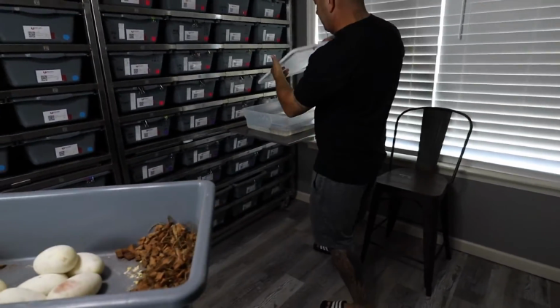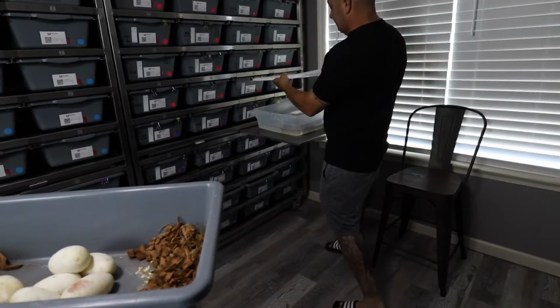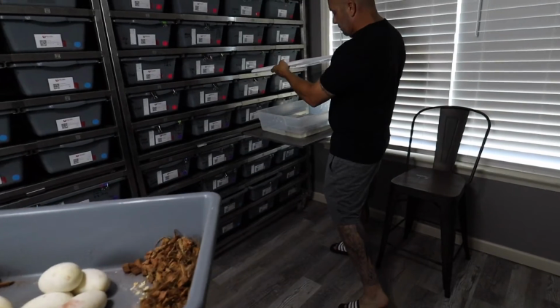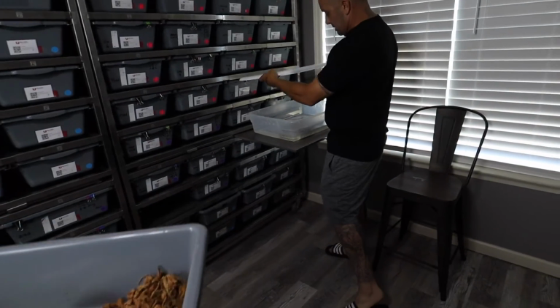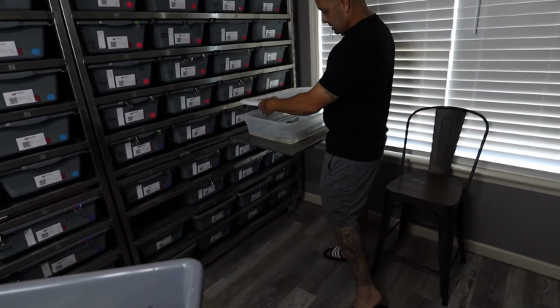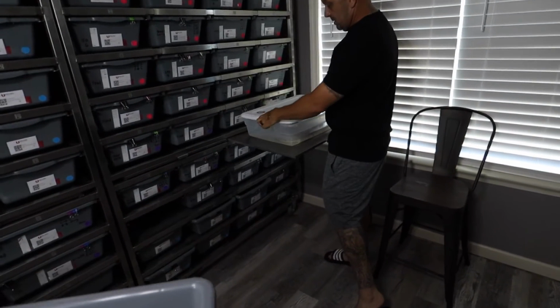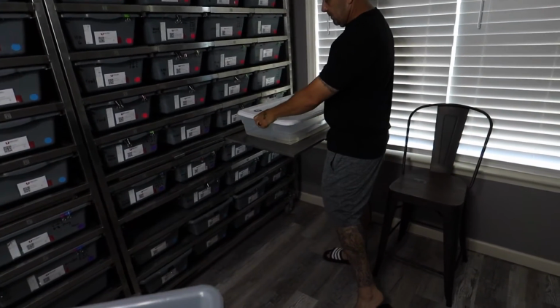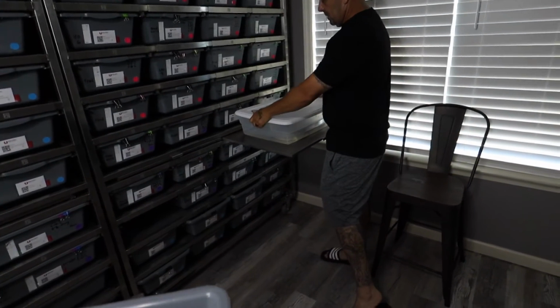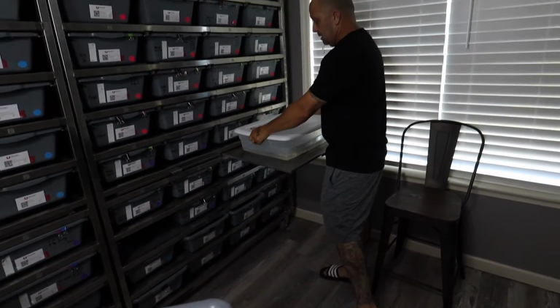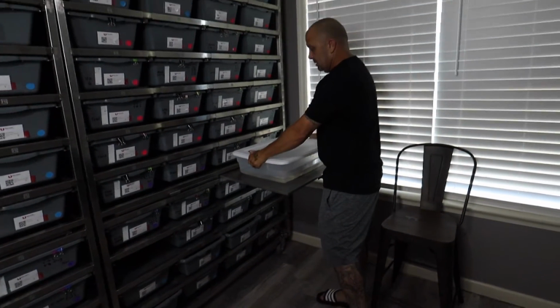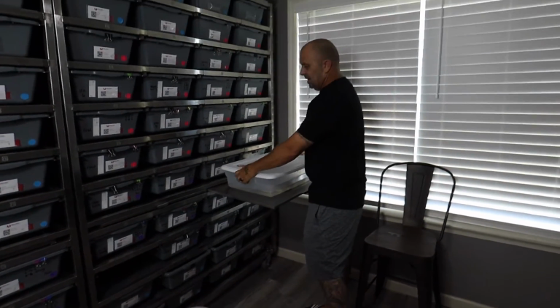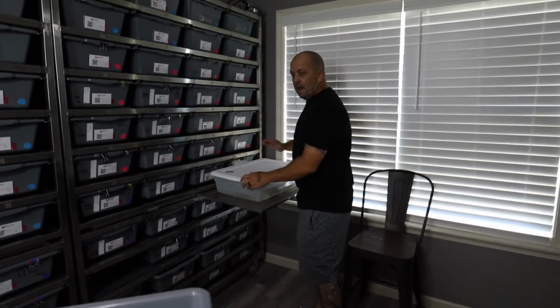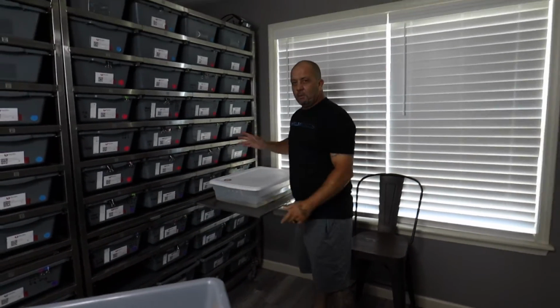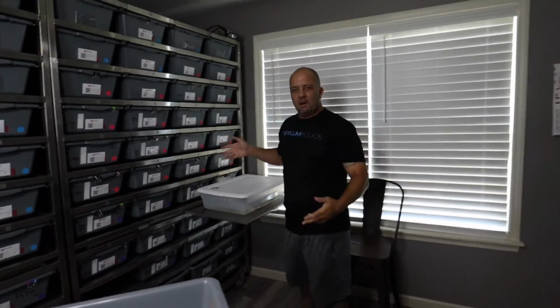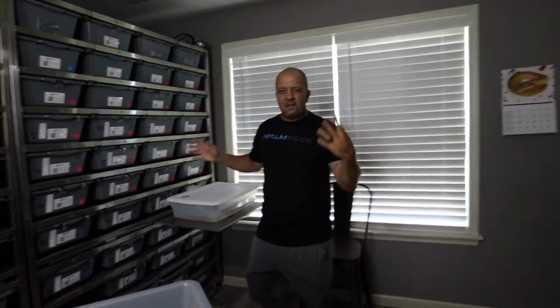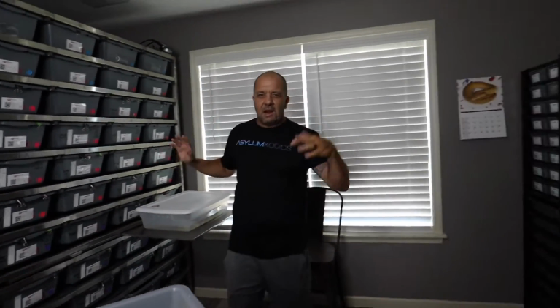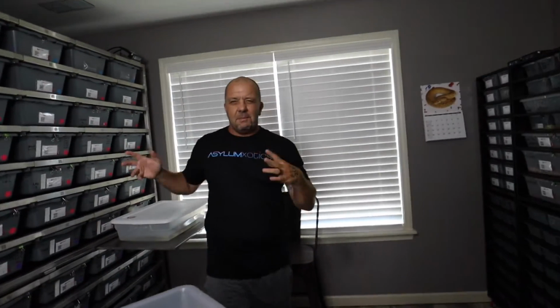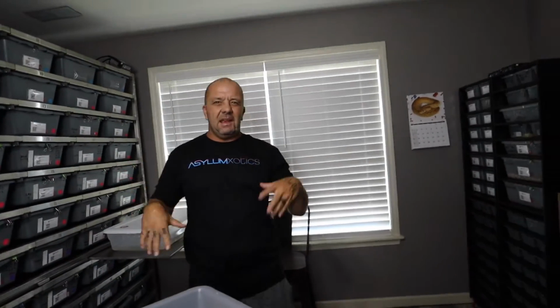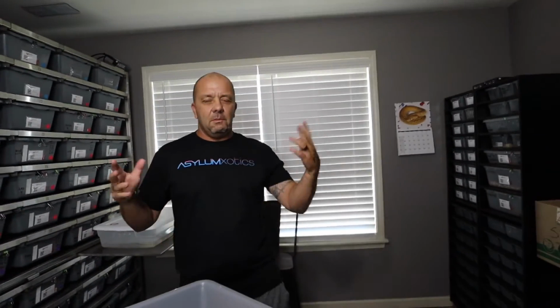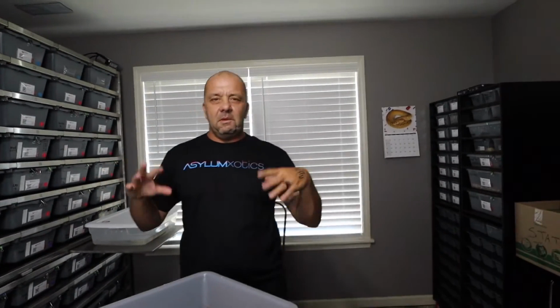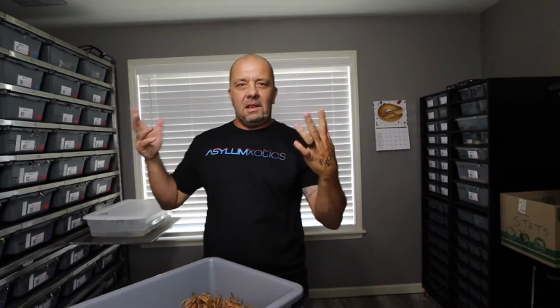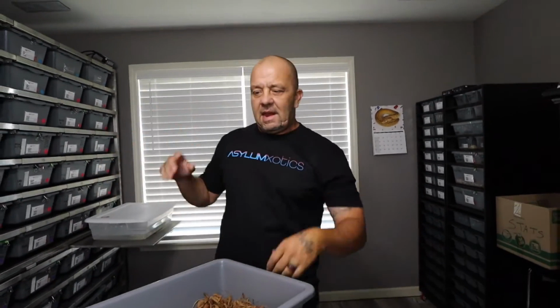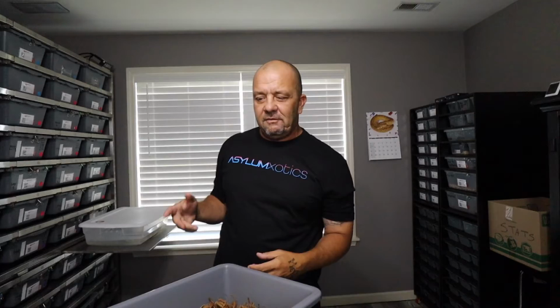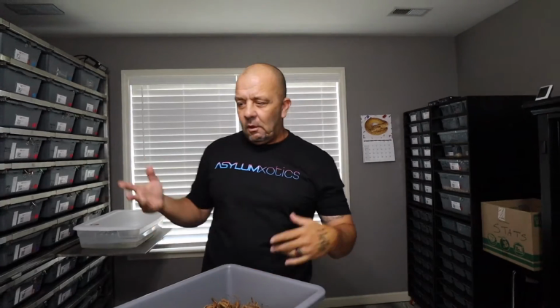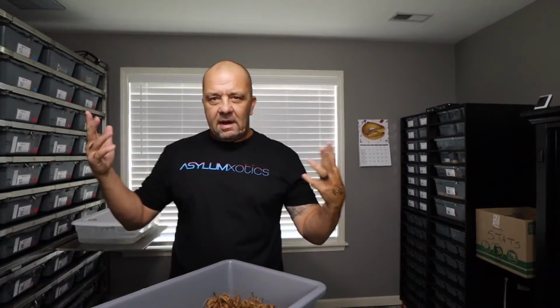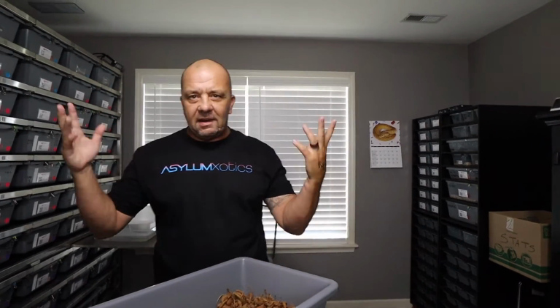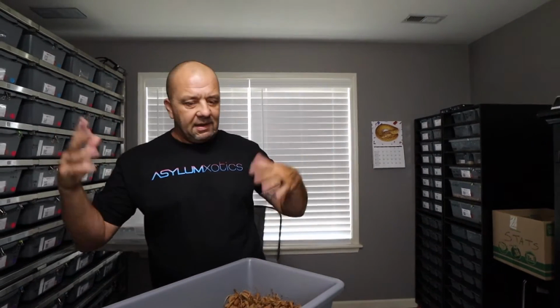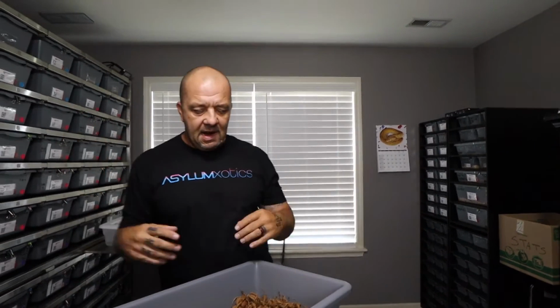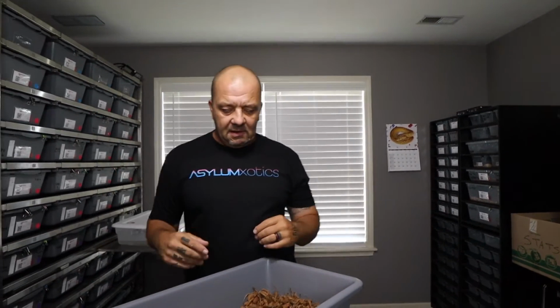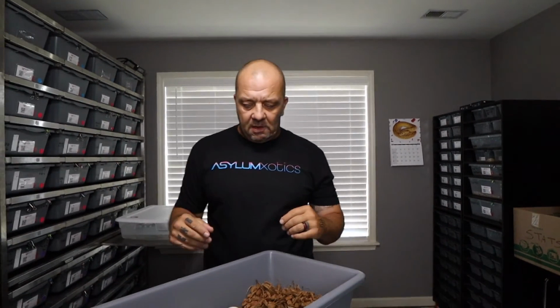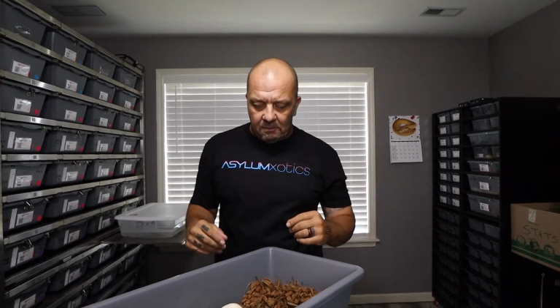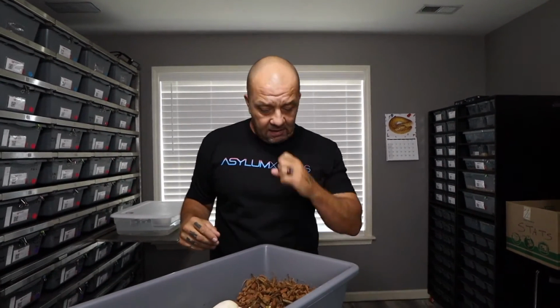Like always, we put her in a warm bath with just one drop of Dawn dish soap. I try to keep the bath water somewhere between 84 and 88 degrees.